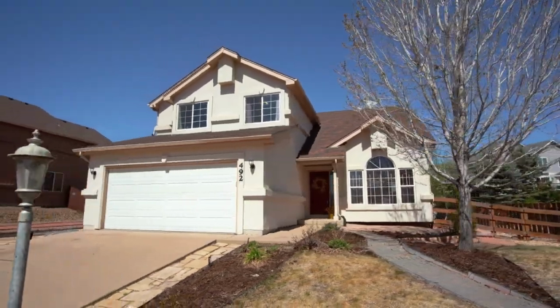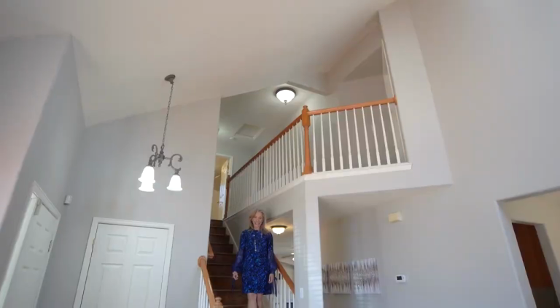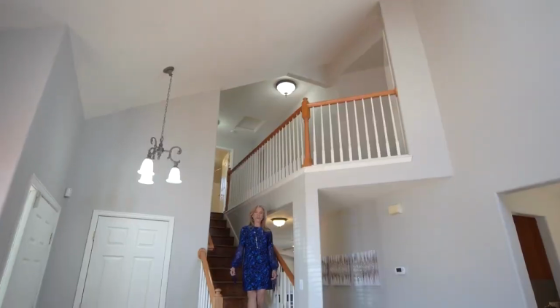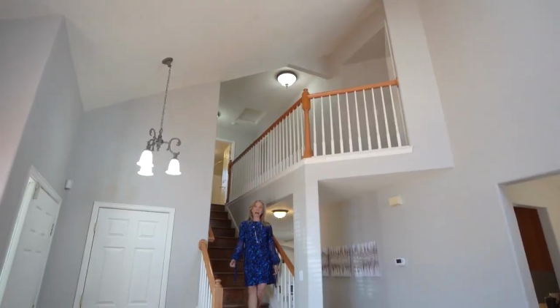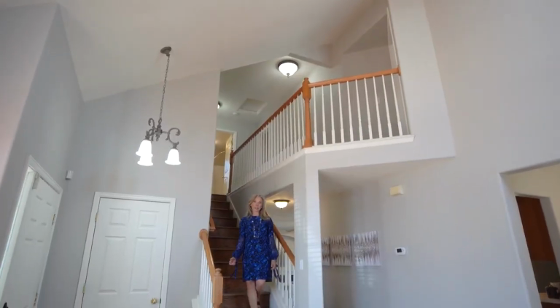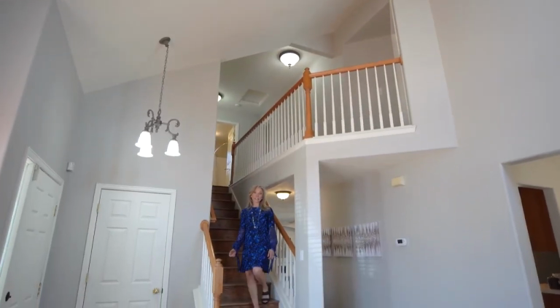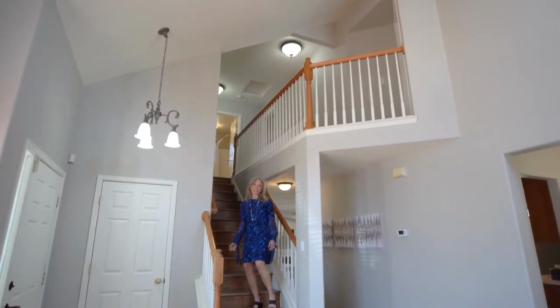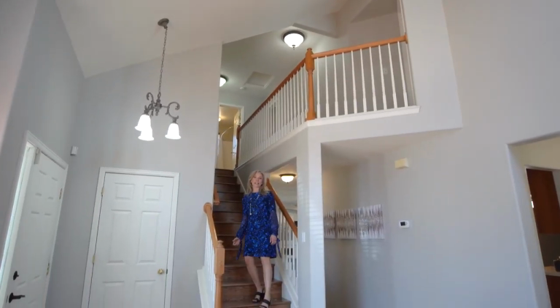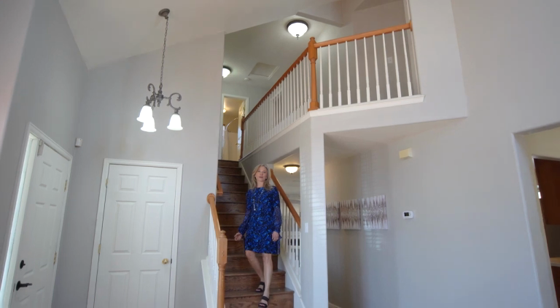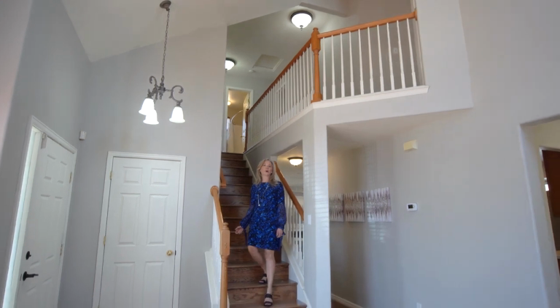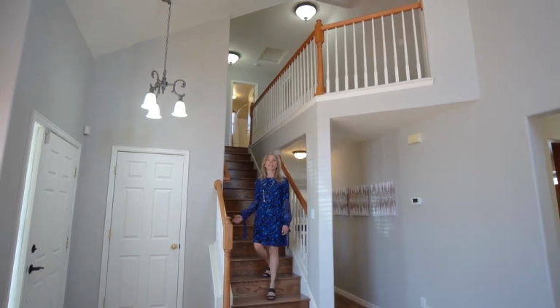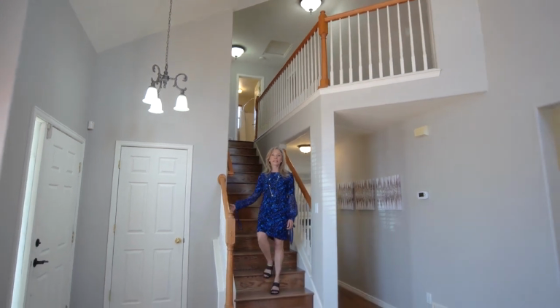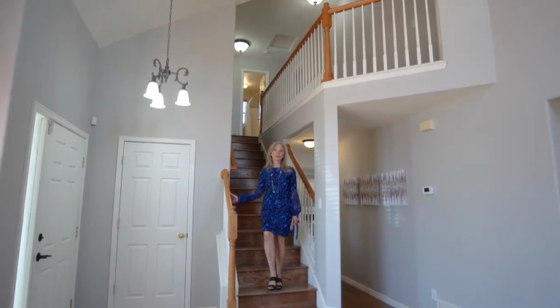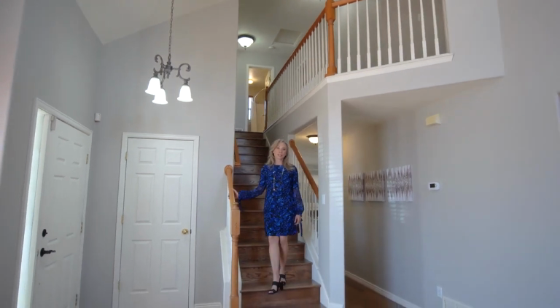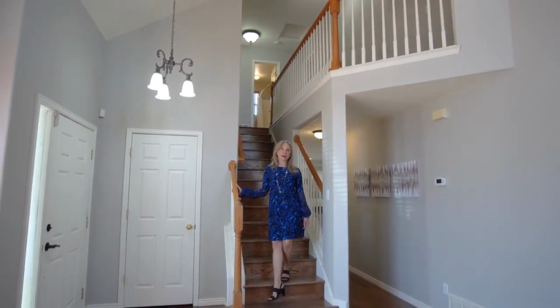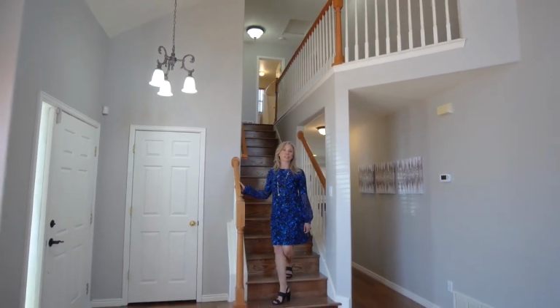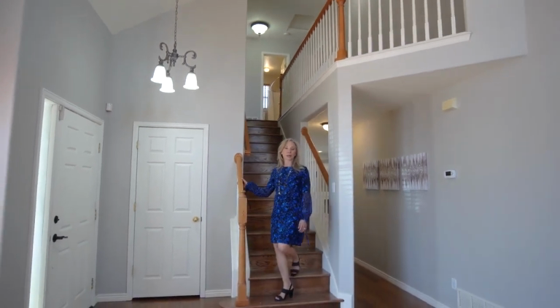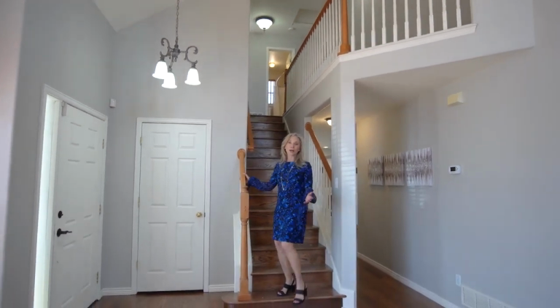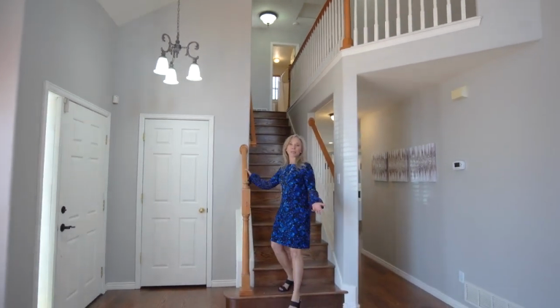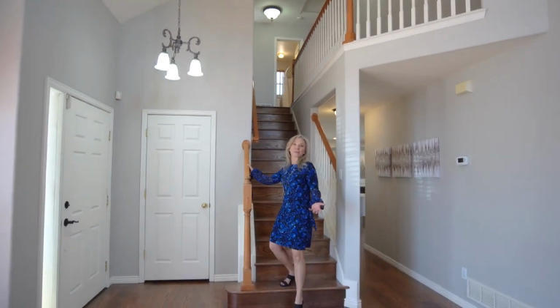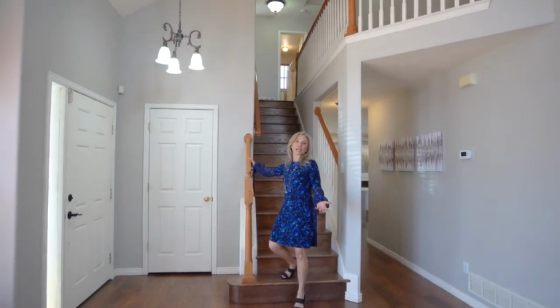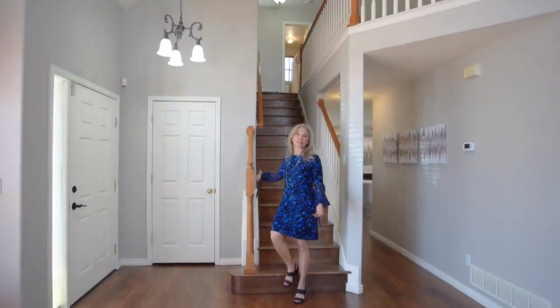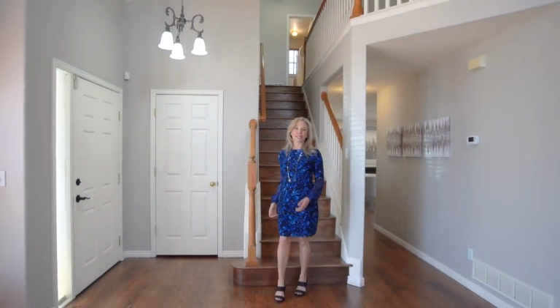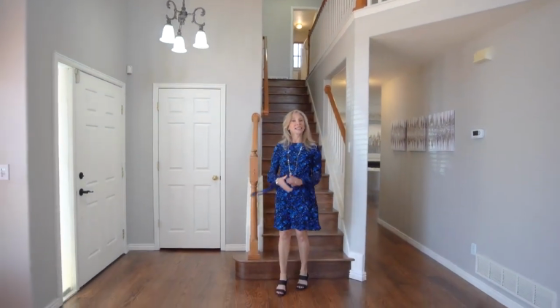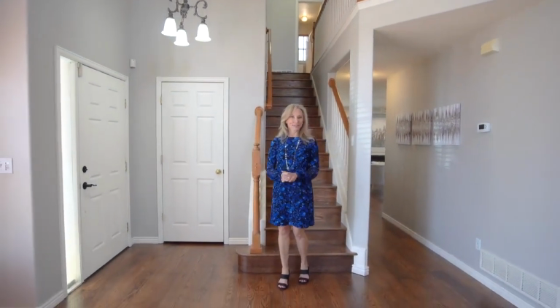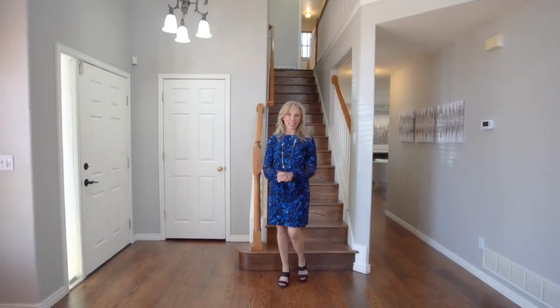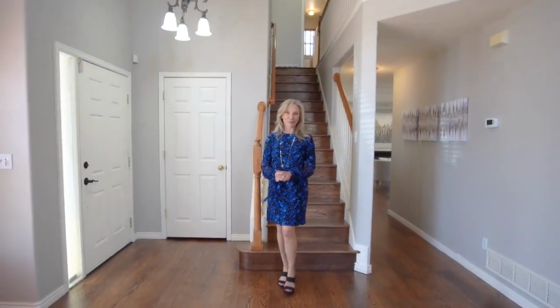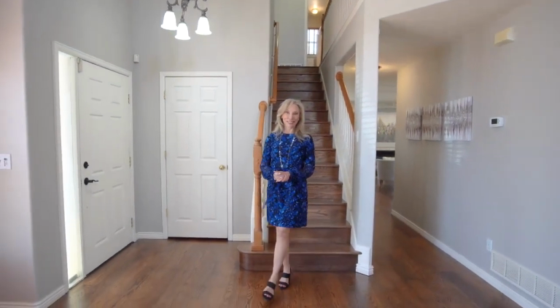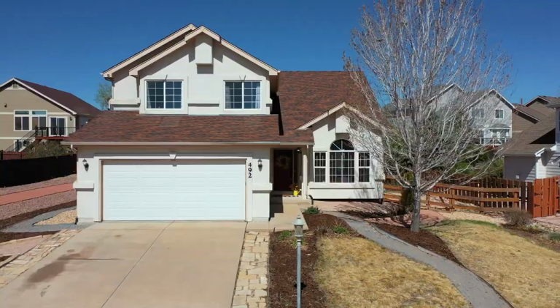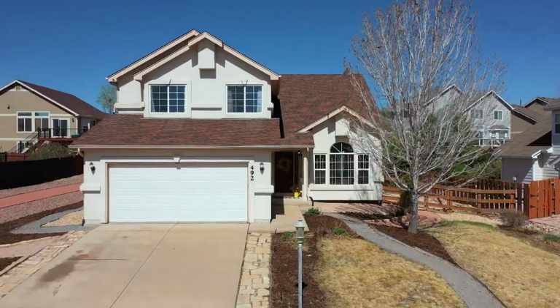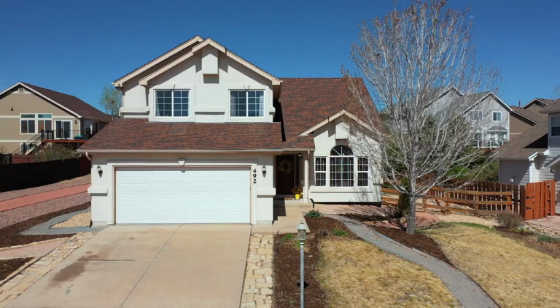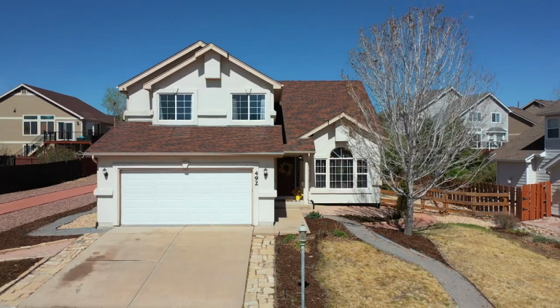If you have any questions about the home or would like to arrange a private showing, please reach out to me — I'd love to help you.